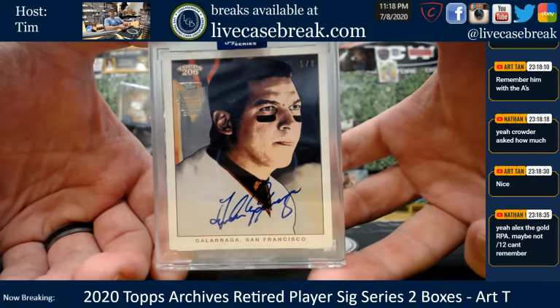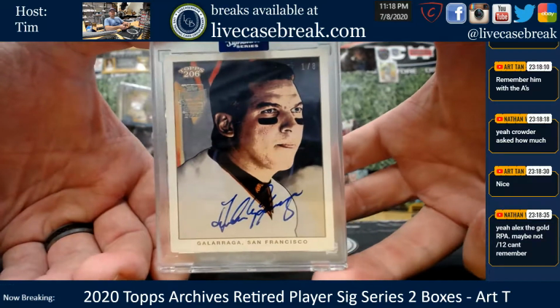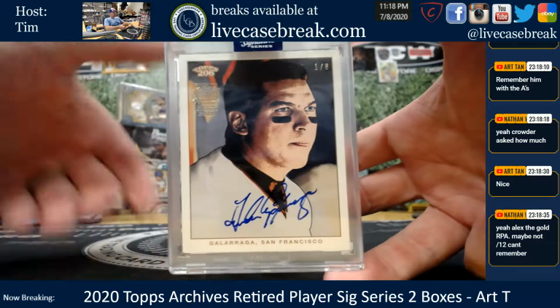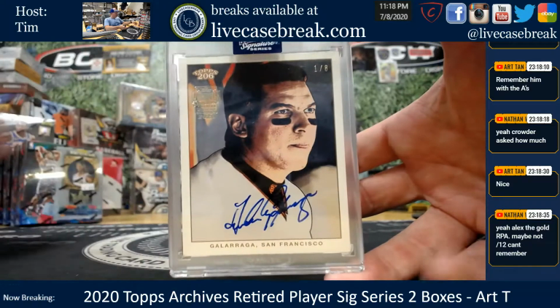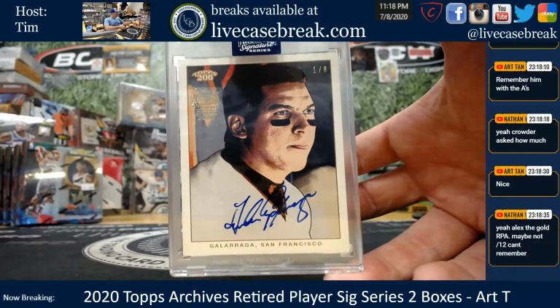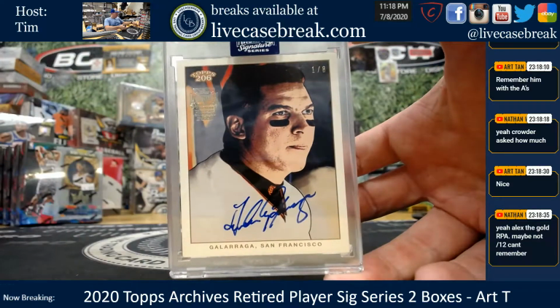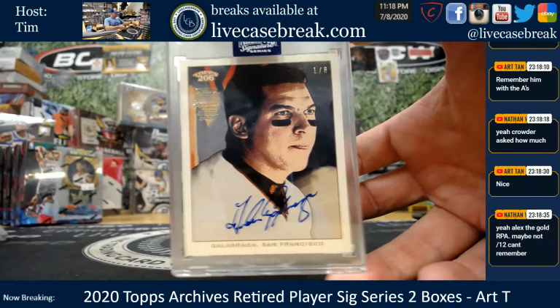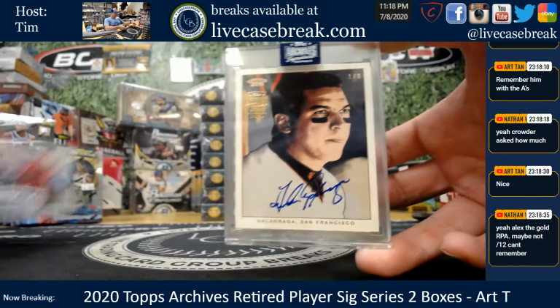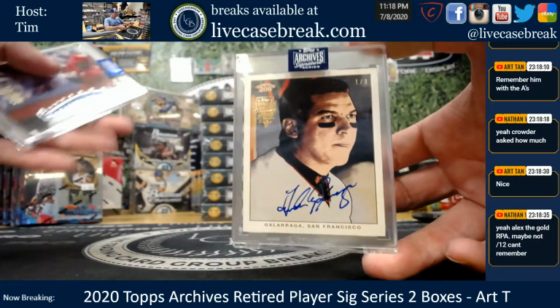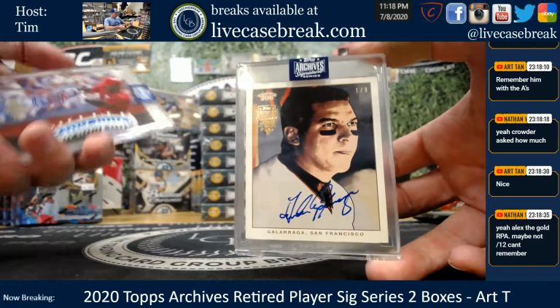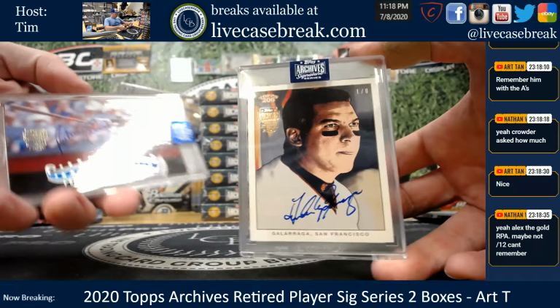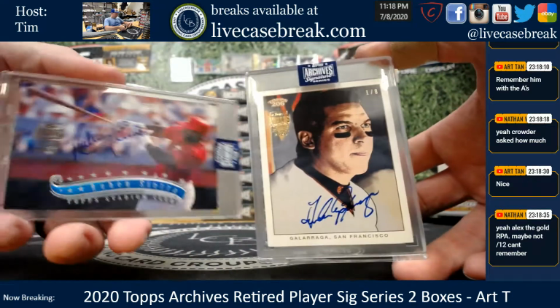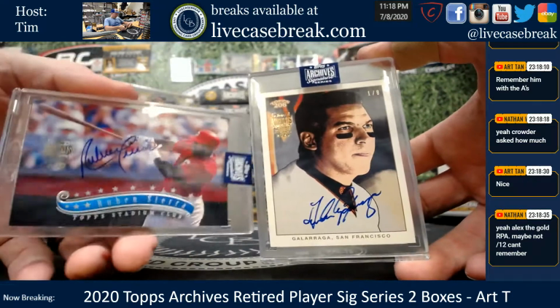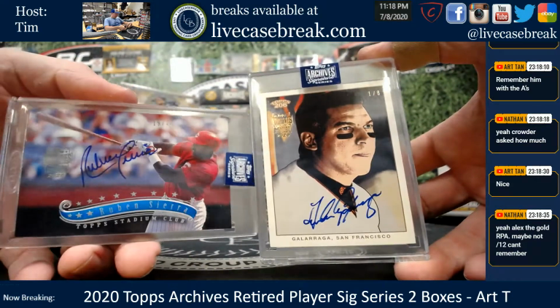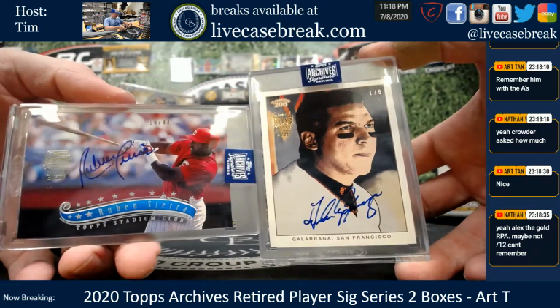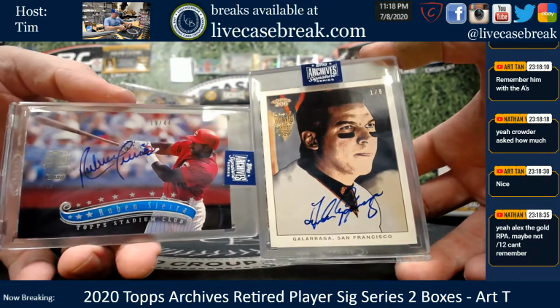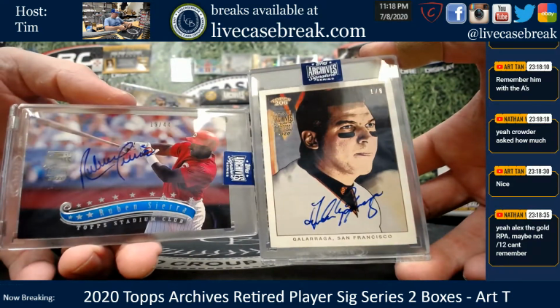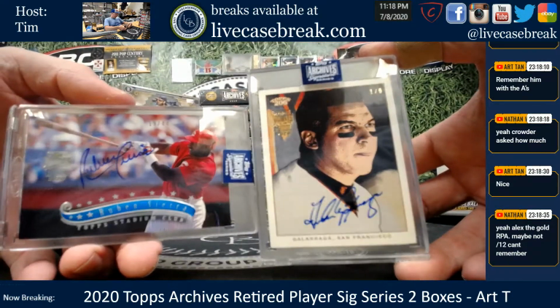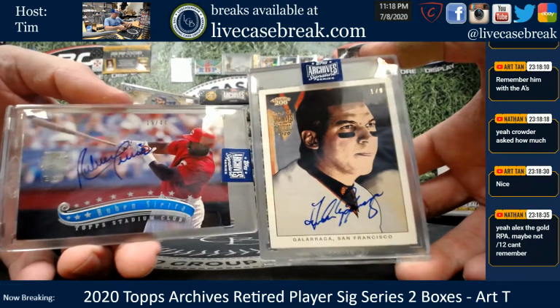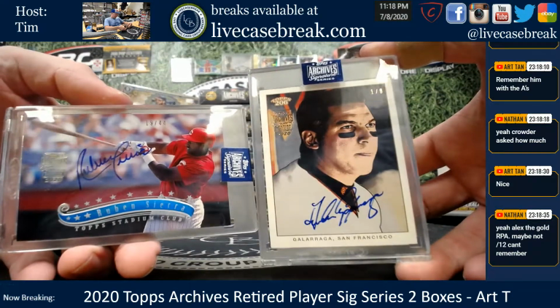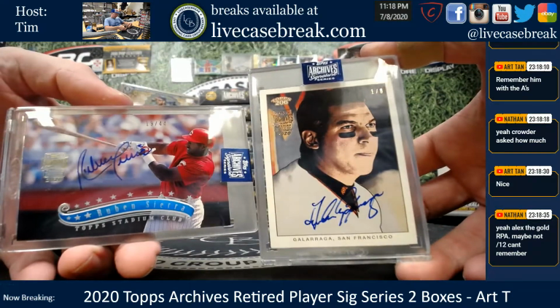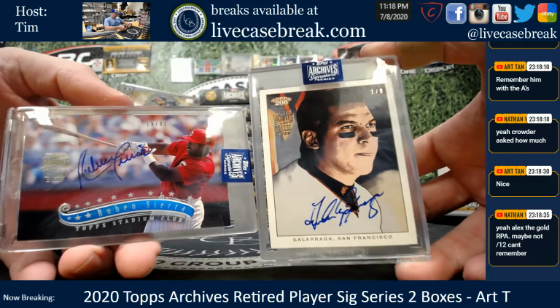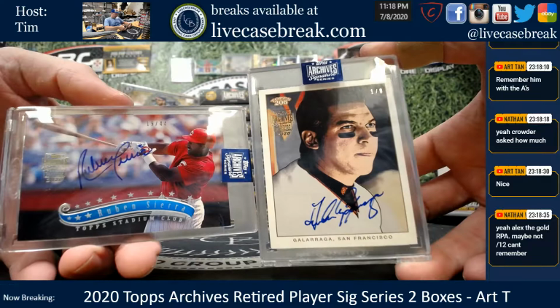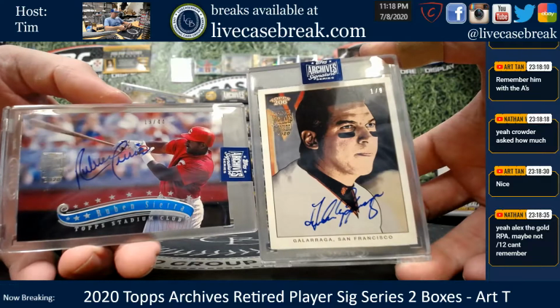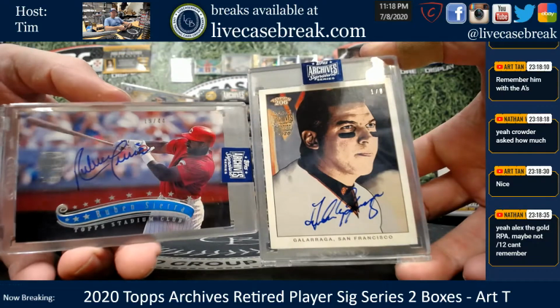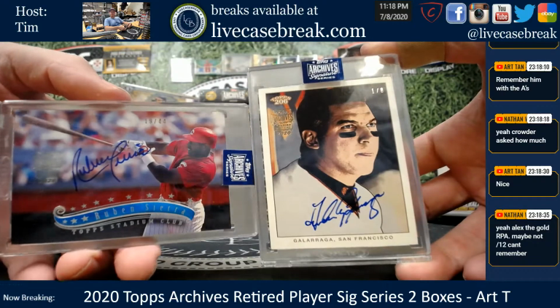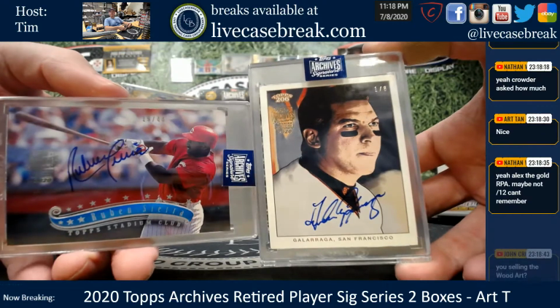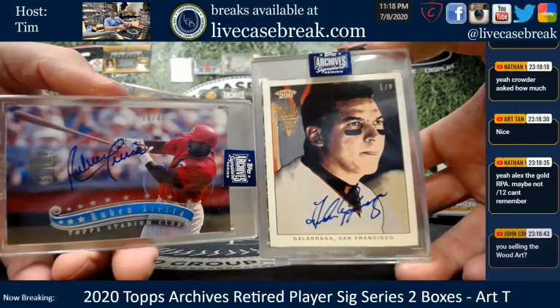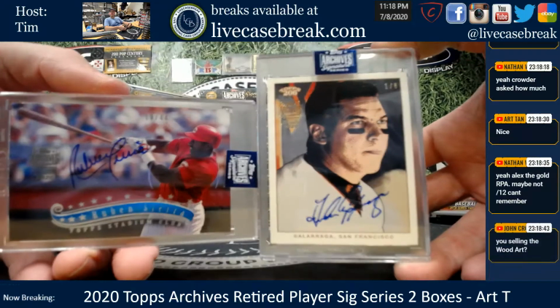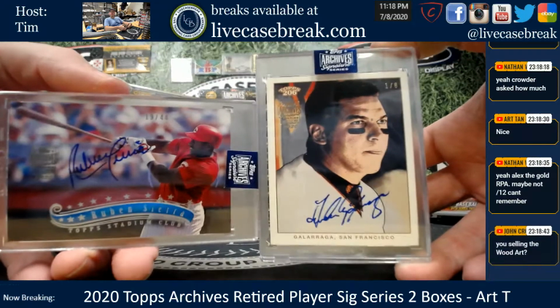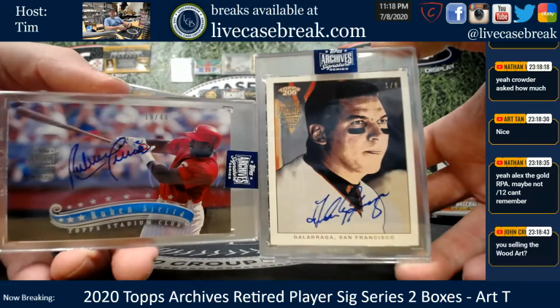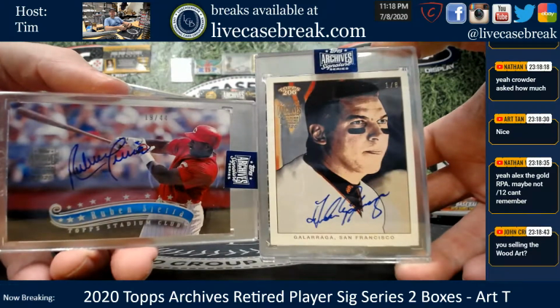This looks like Heritage. Ruben Sierra in a Reds uniform. Interesting one there.